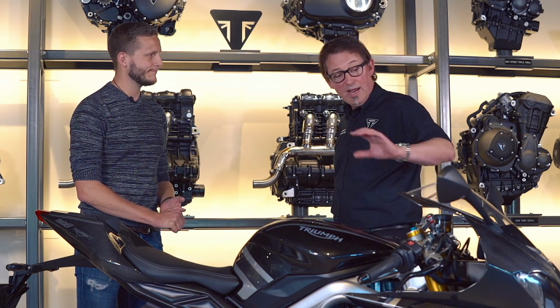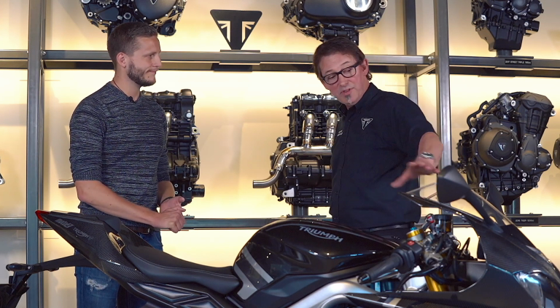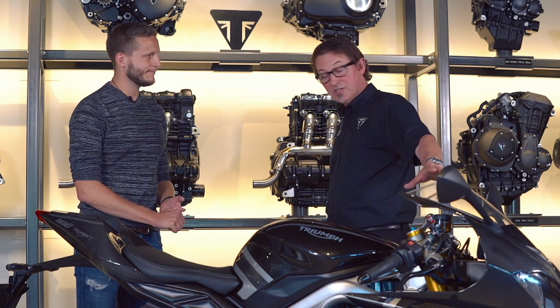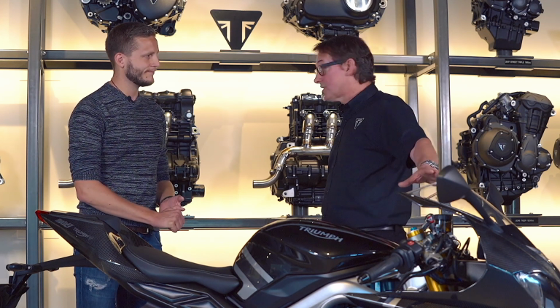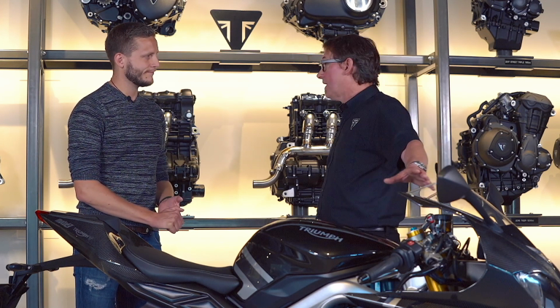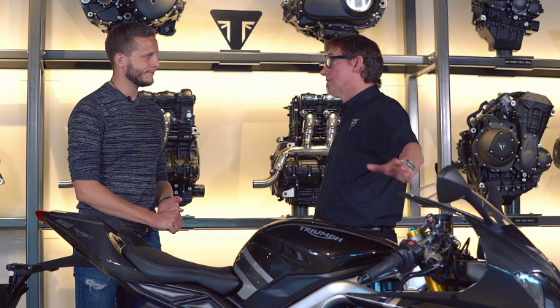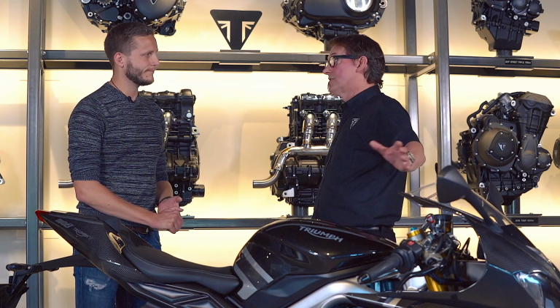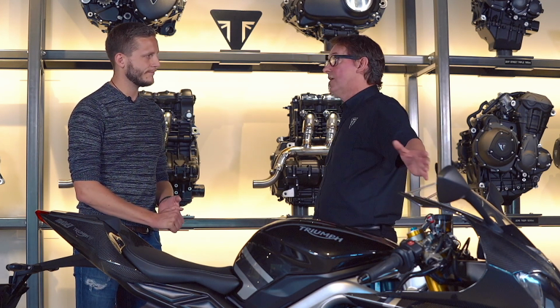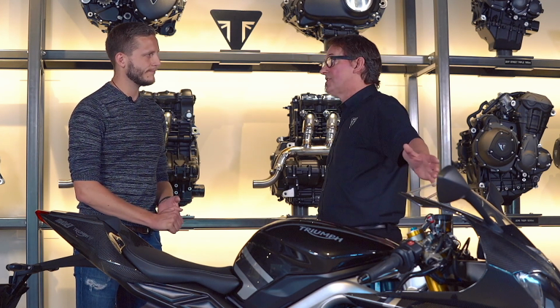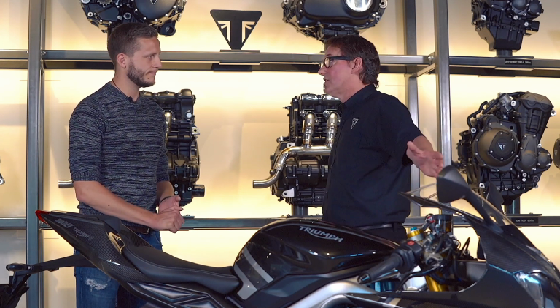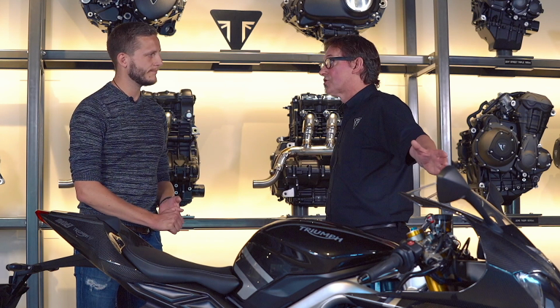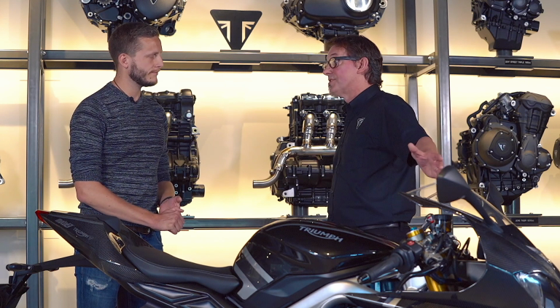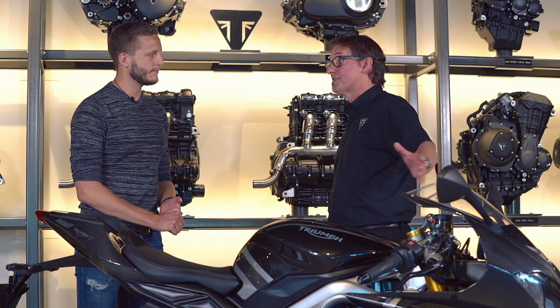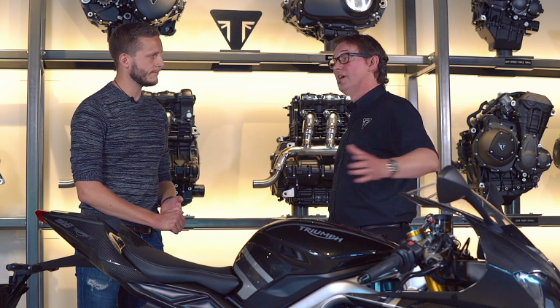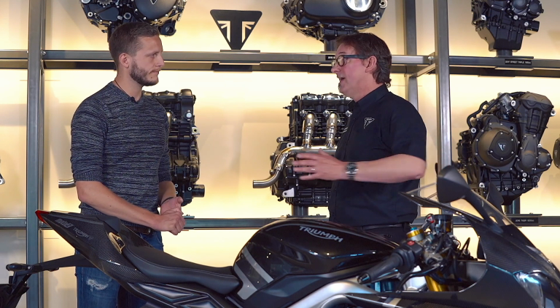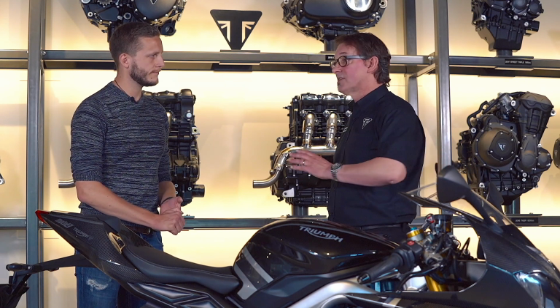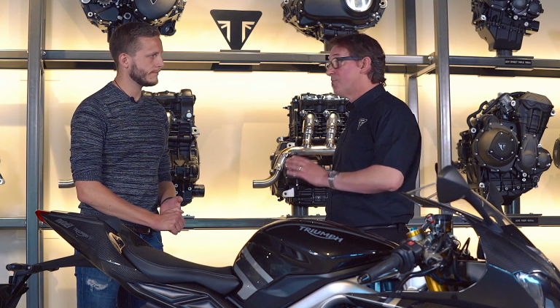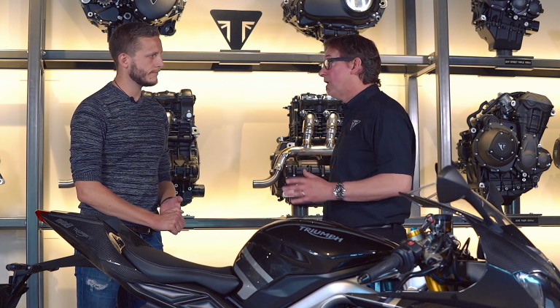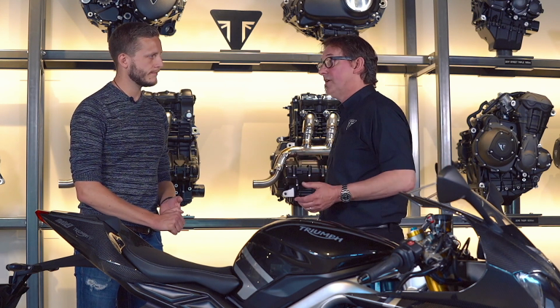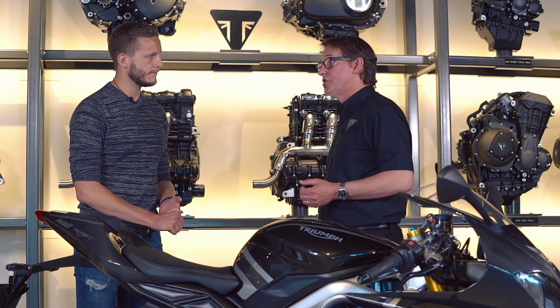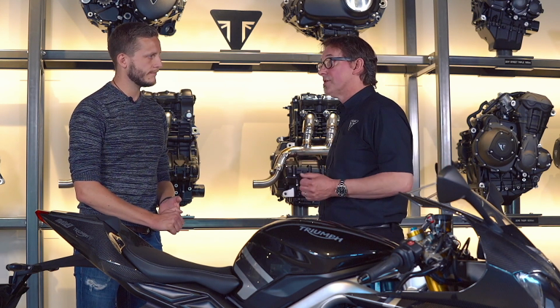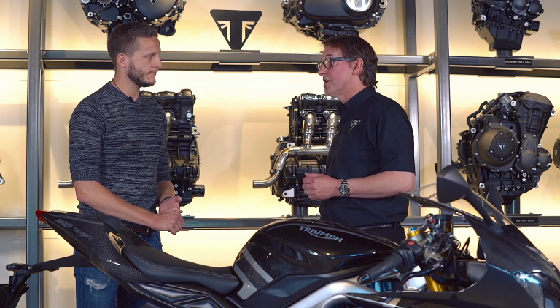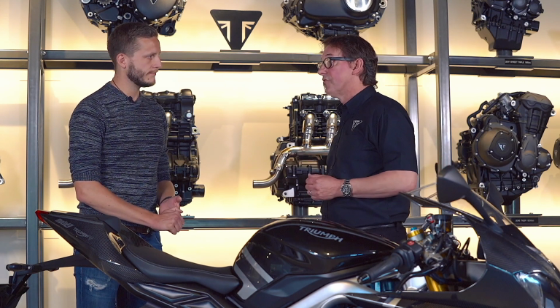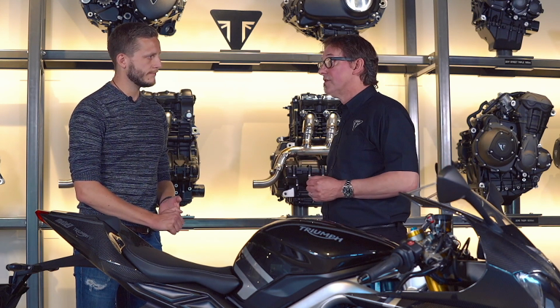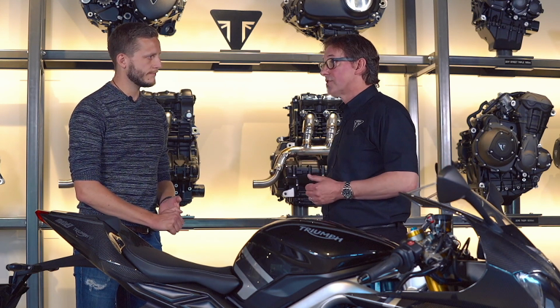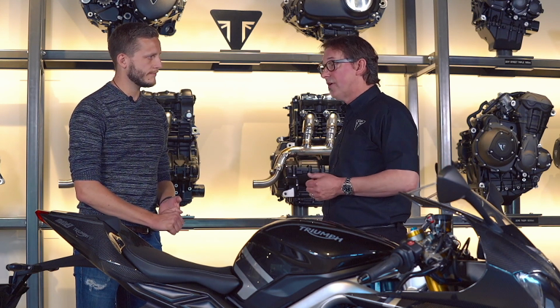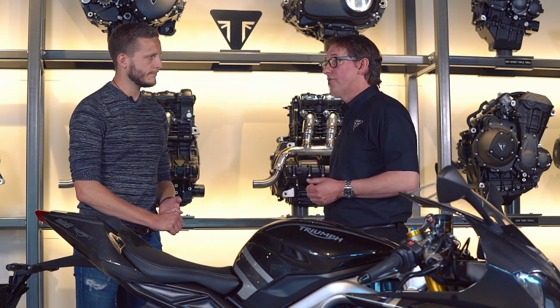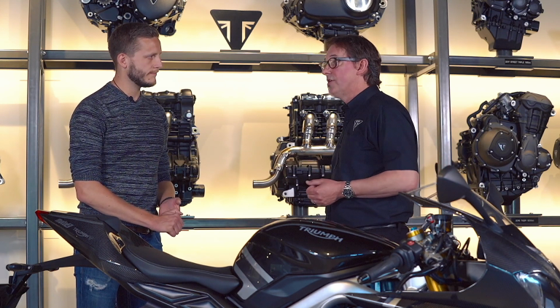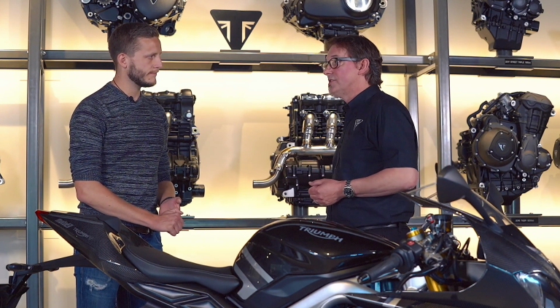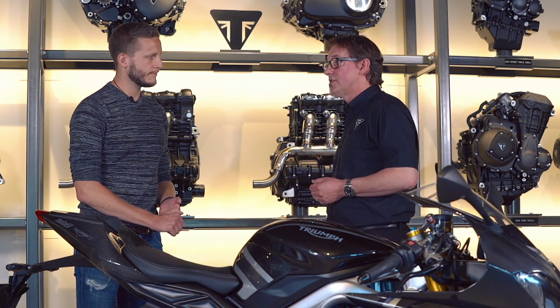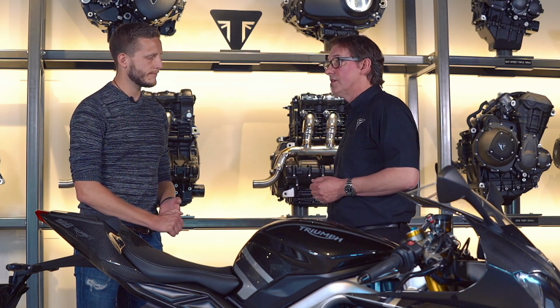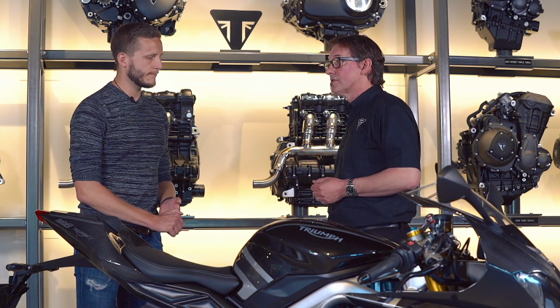Everything is displayed on the TFT instruments. It's completely intuitive and very easy to use.